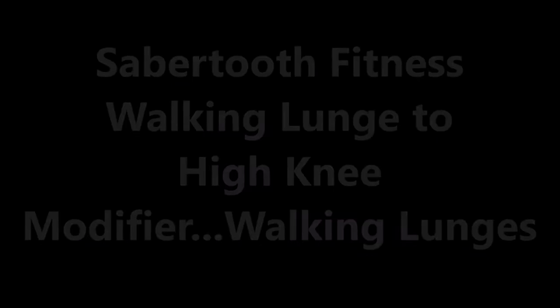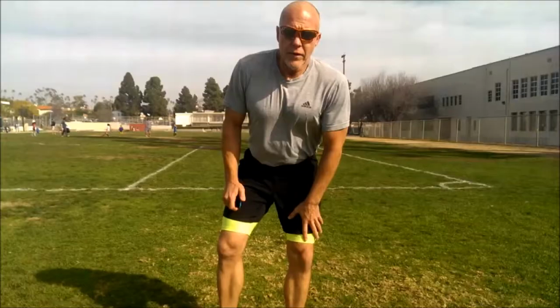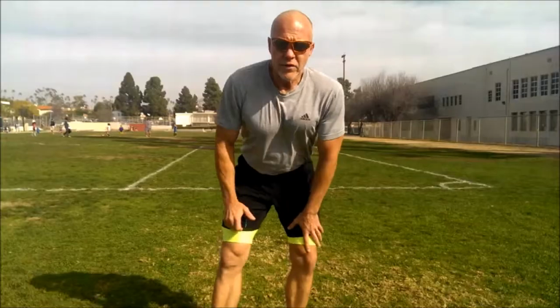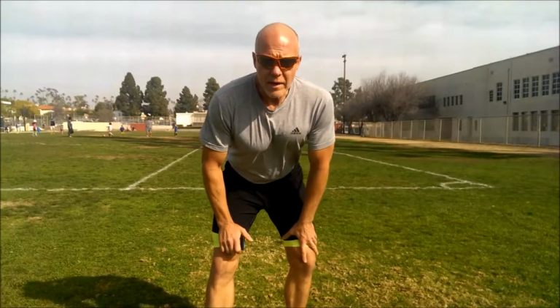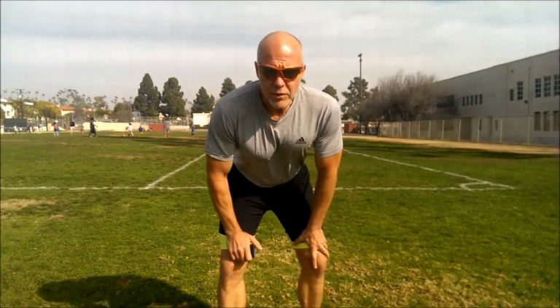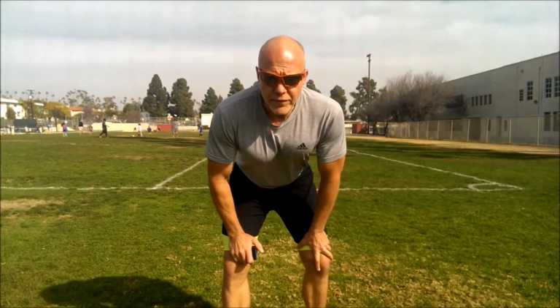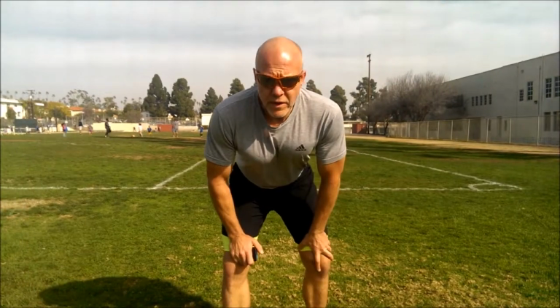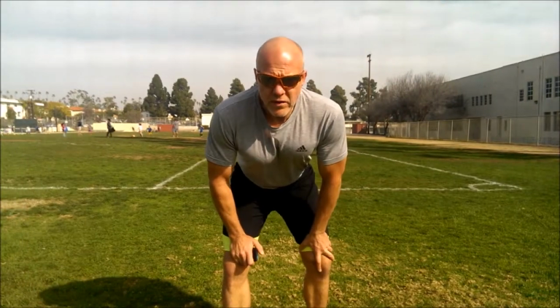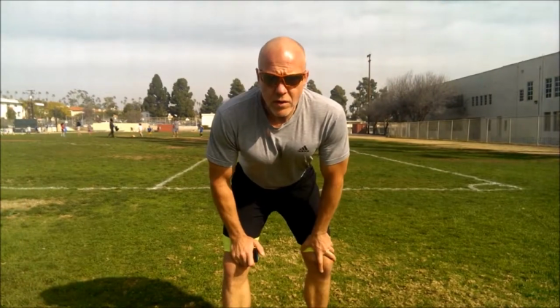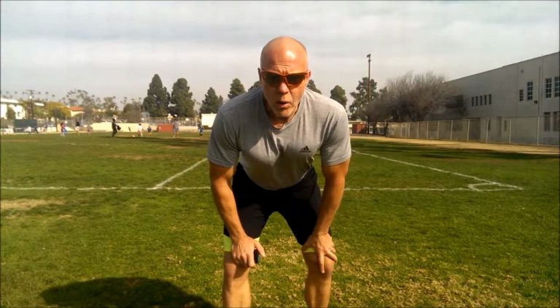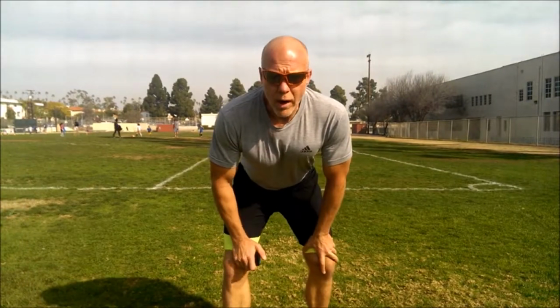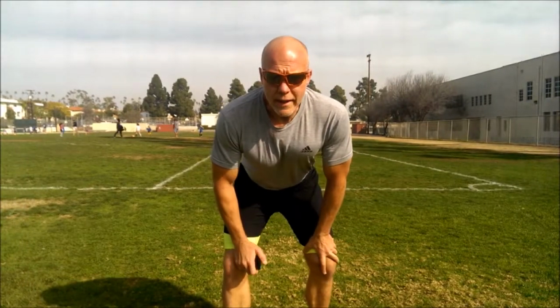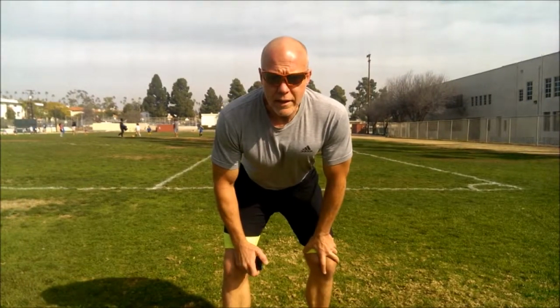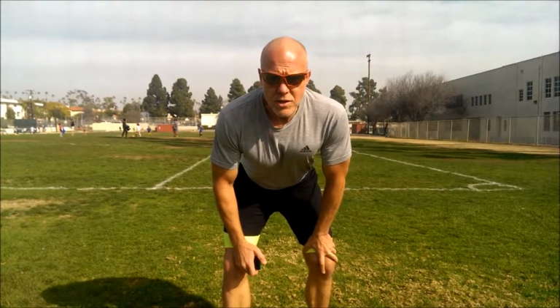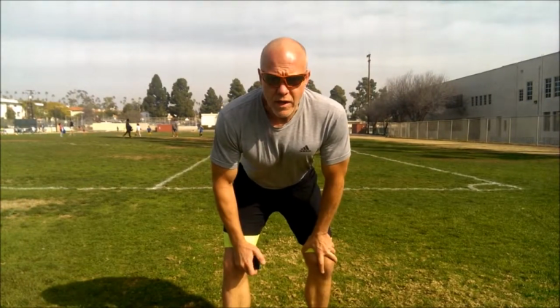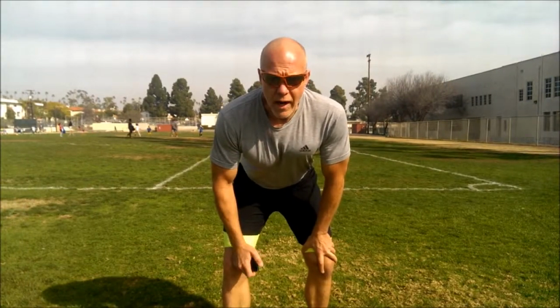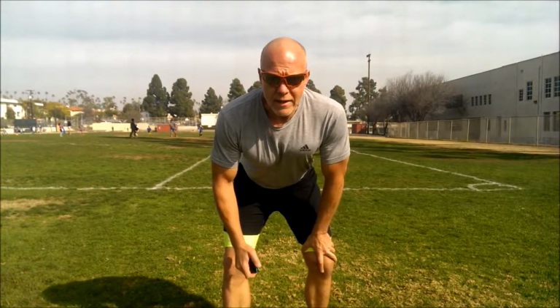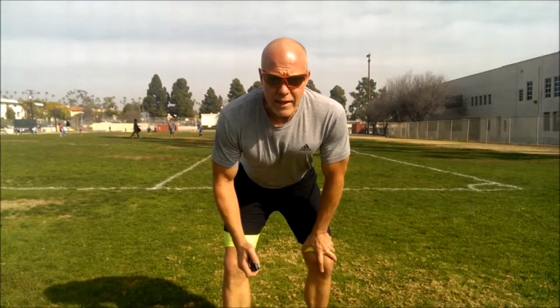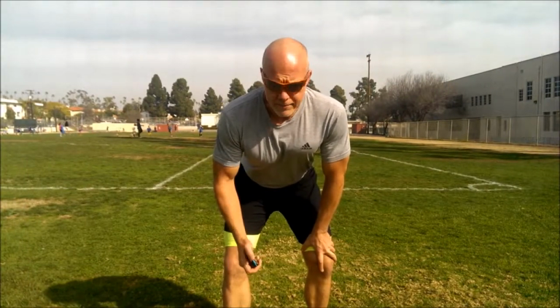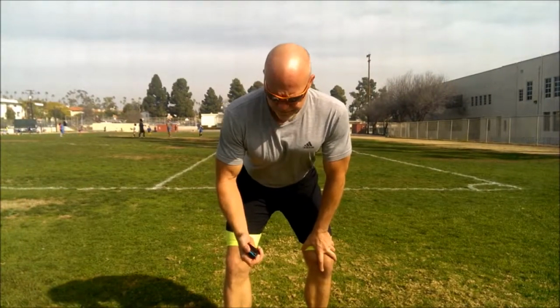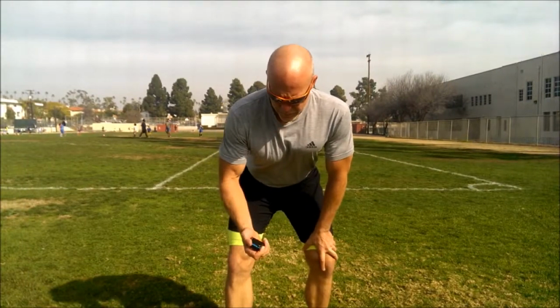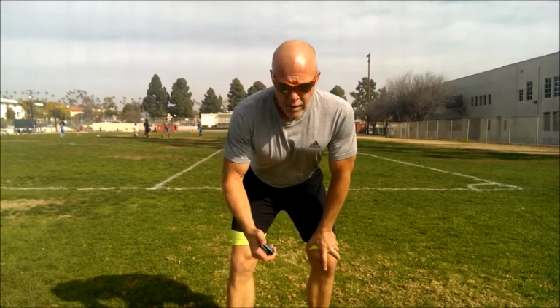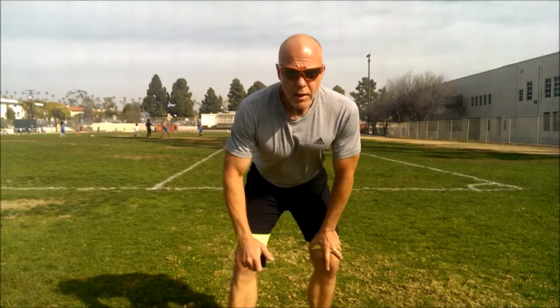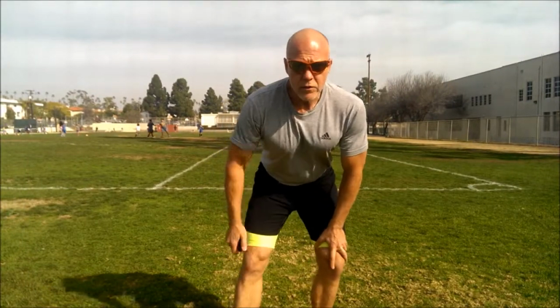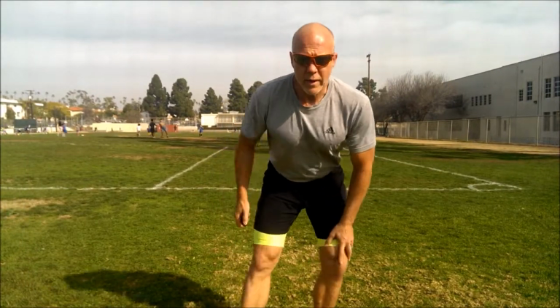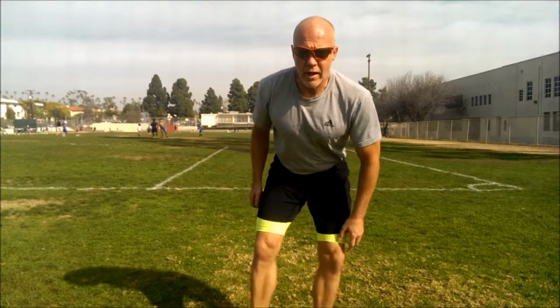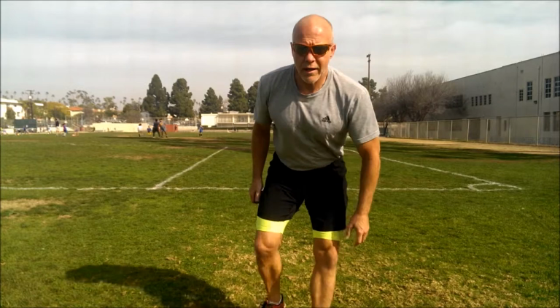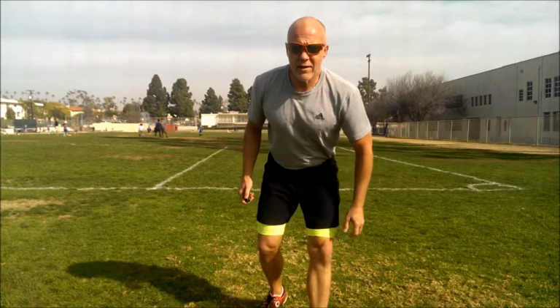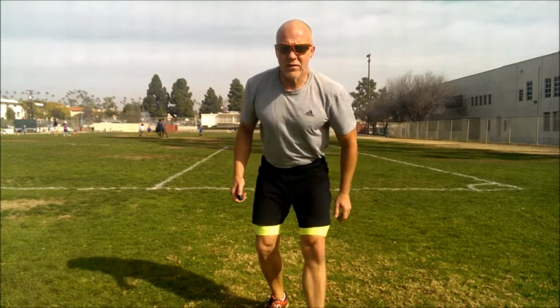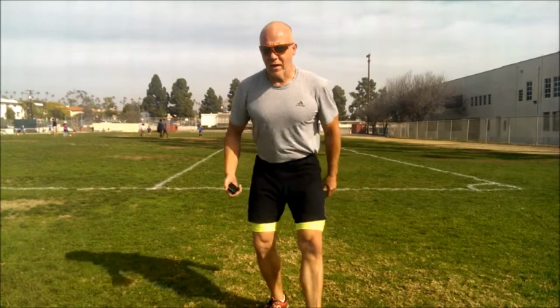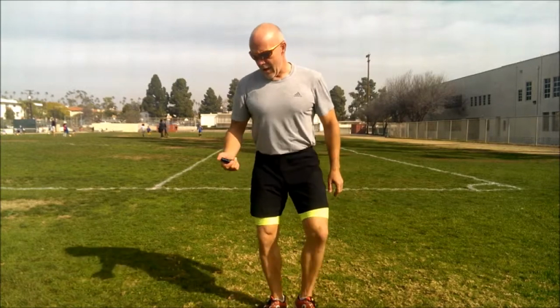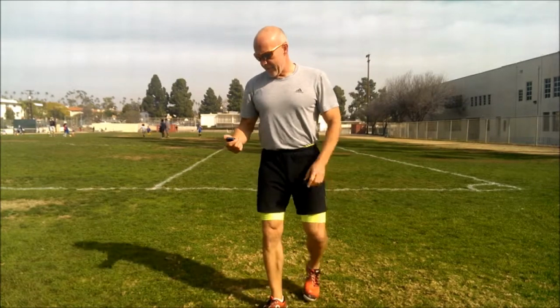This is Sabretooth Fitness. Walking lunge to high knee — 20 on, 10 off.